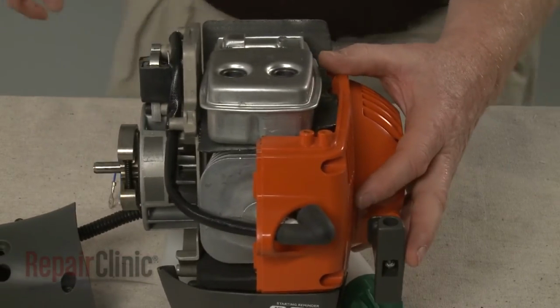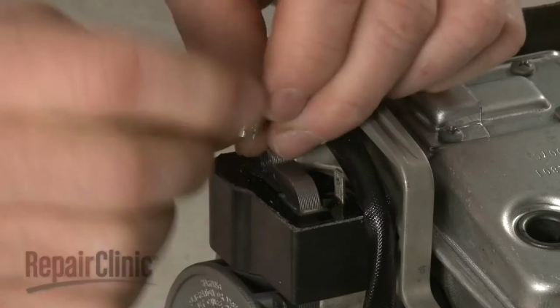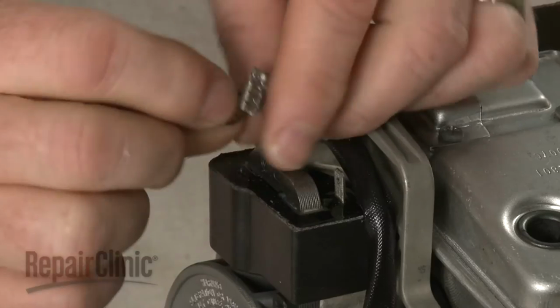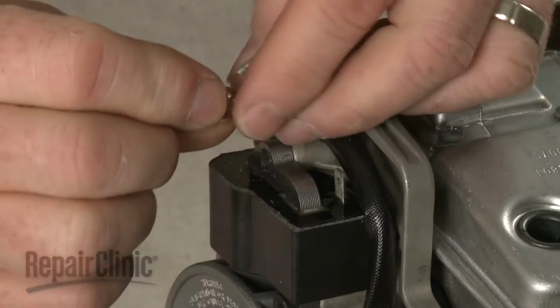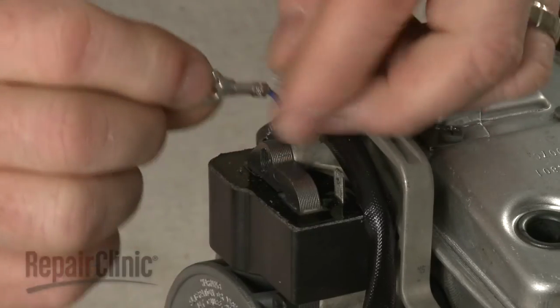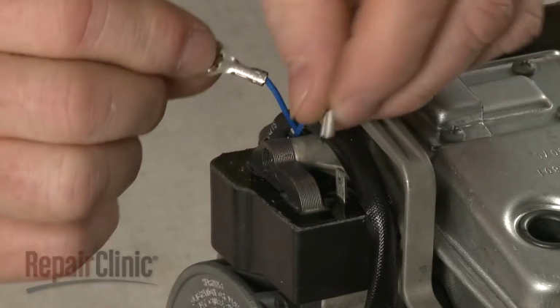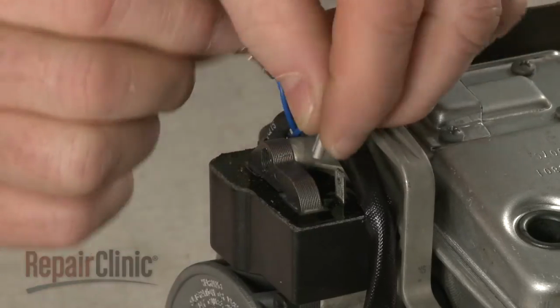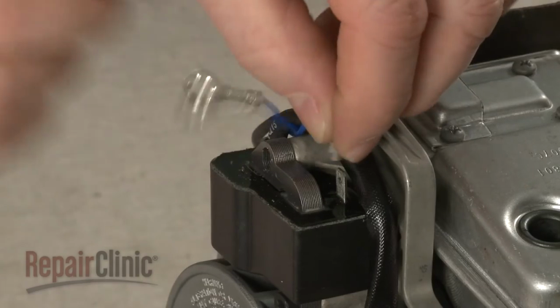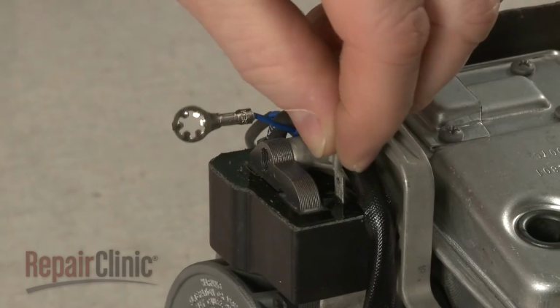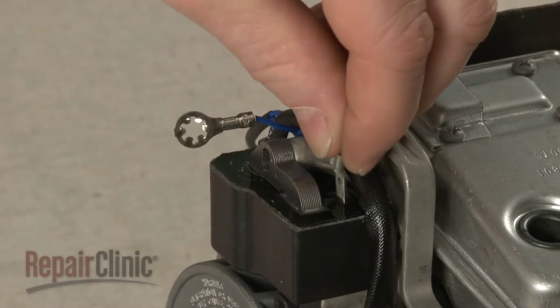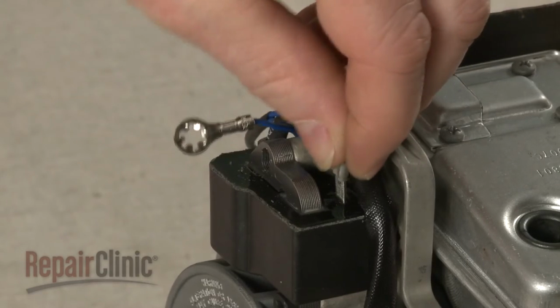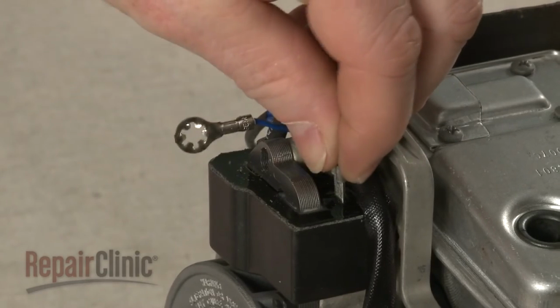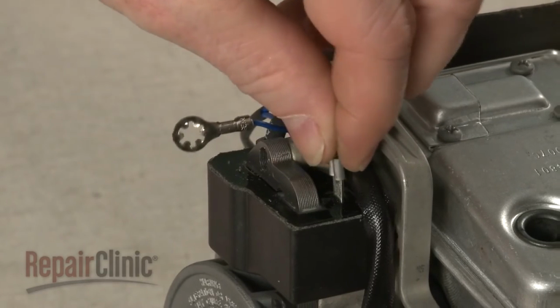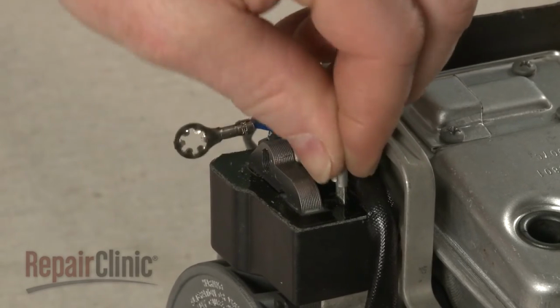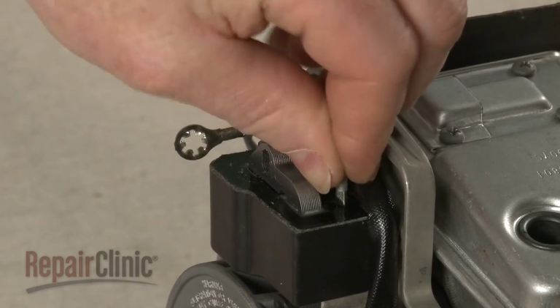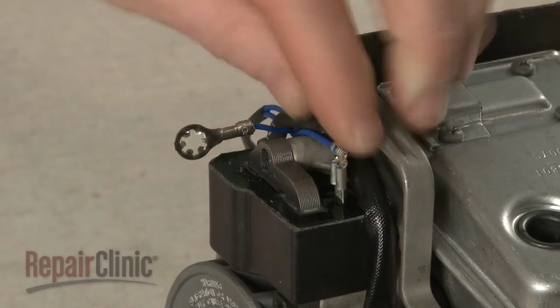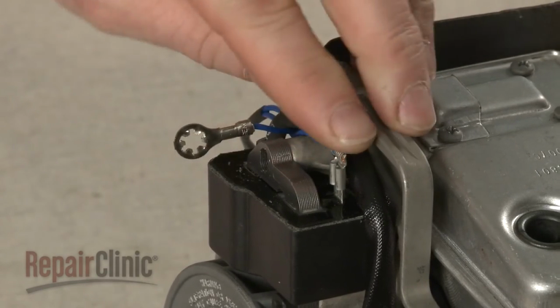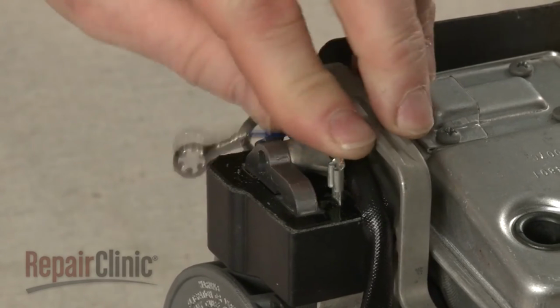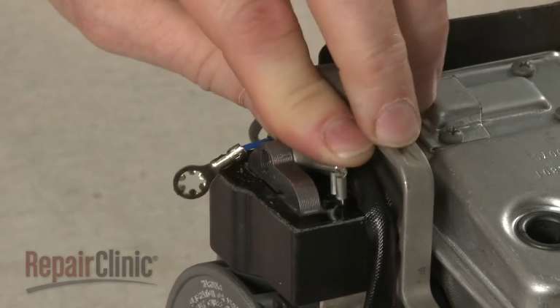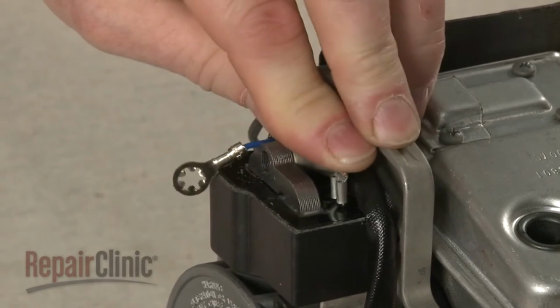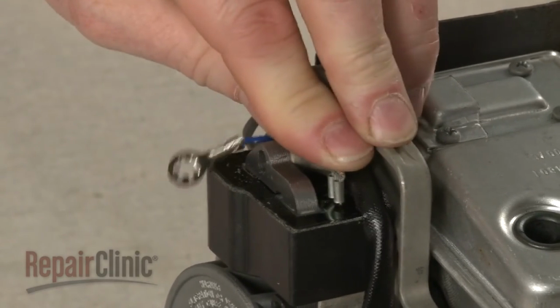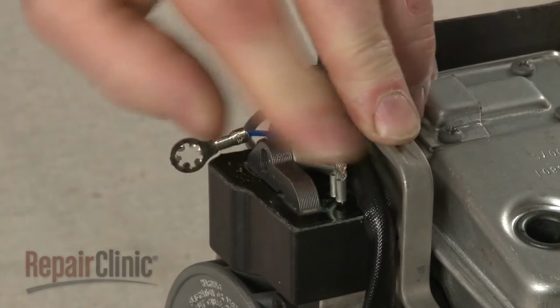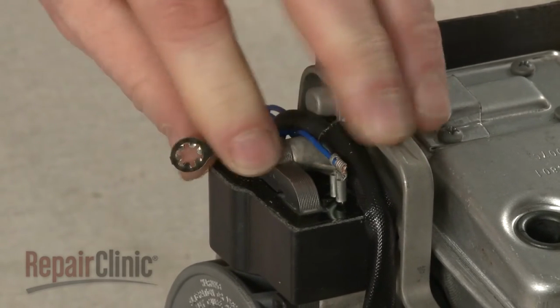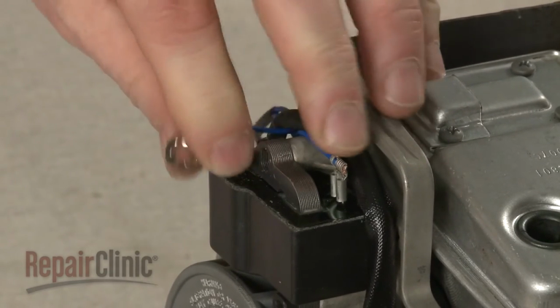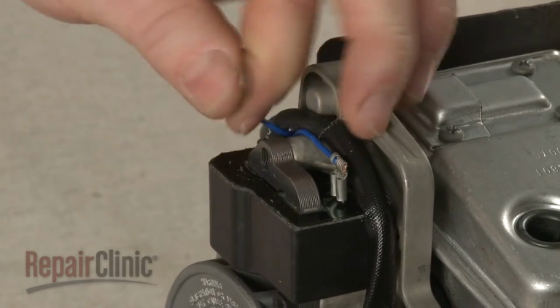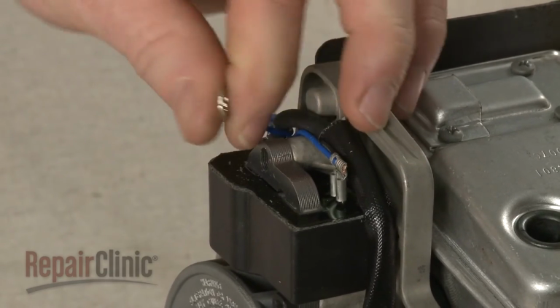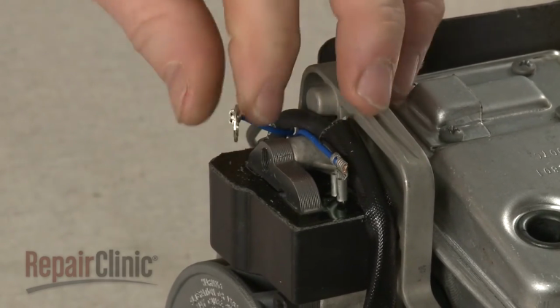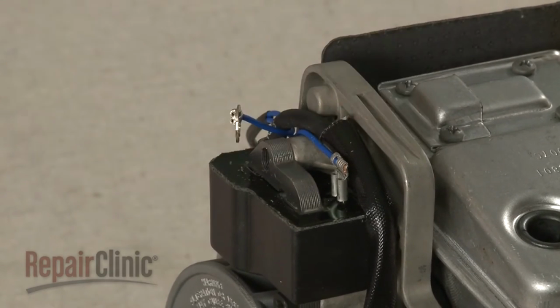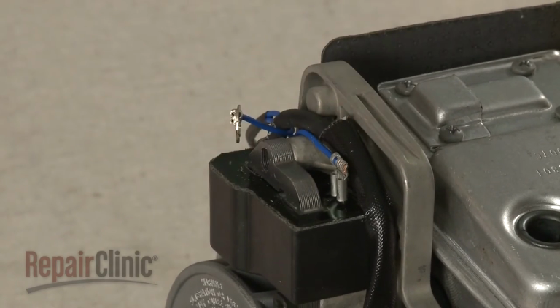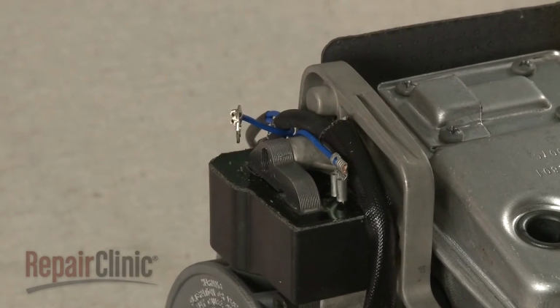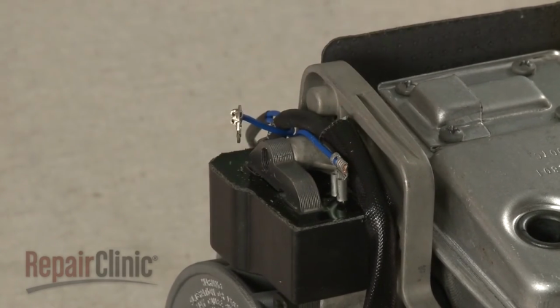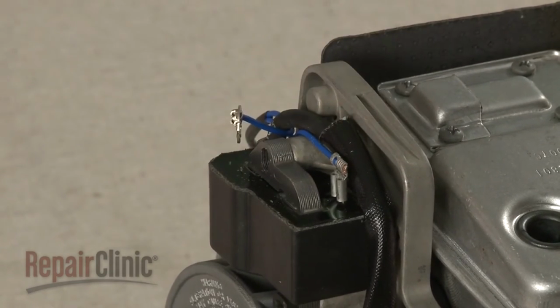Connect the wire to the ignition coil terminal and secure the eyelet wire with the screw.